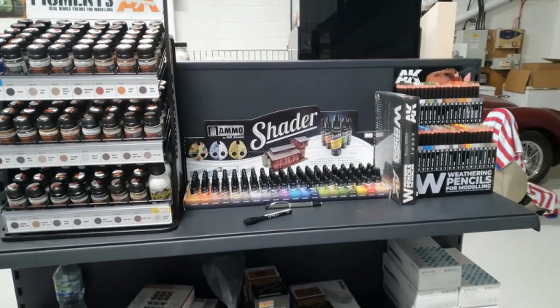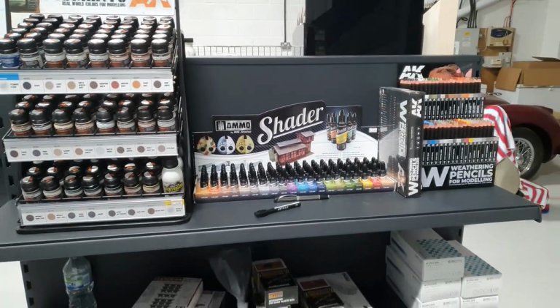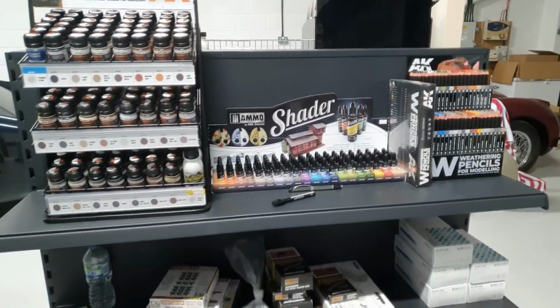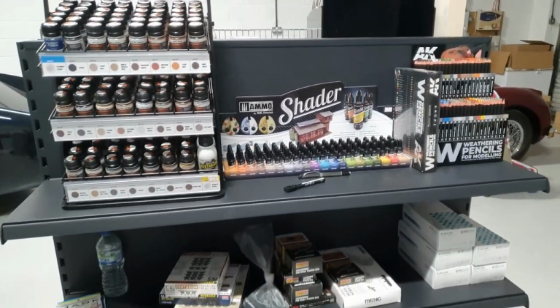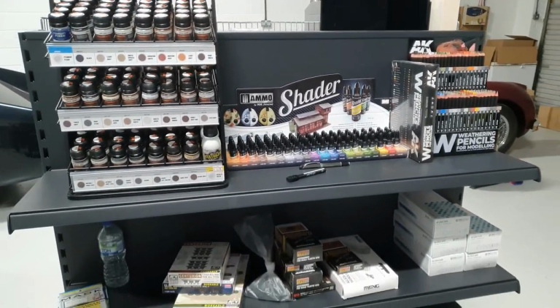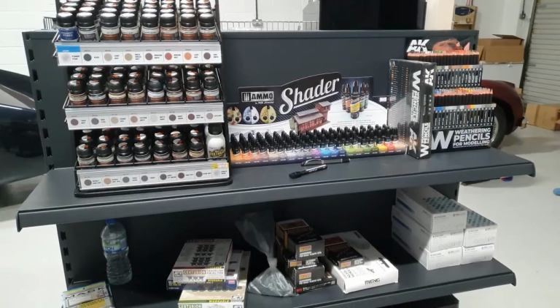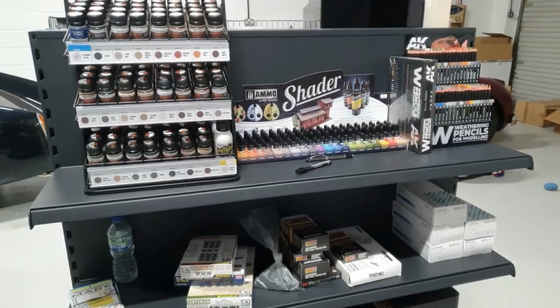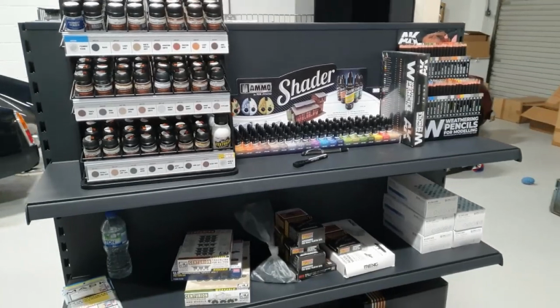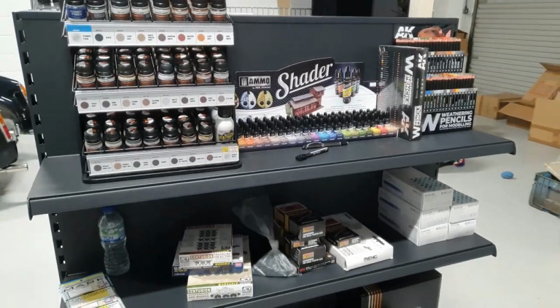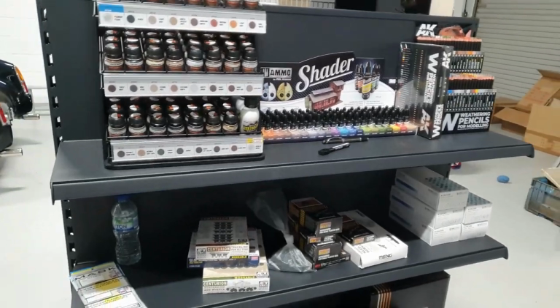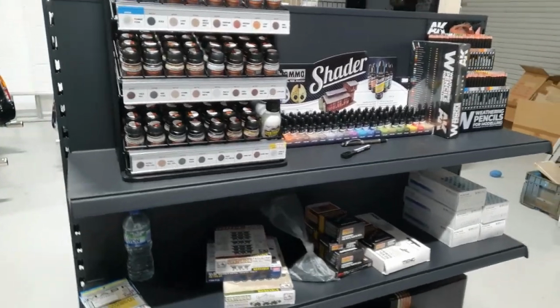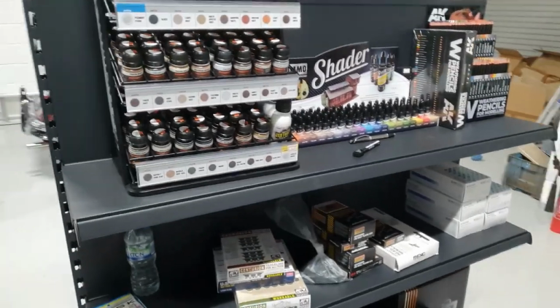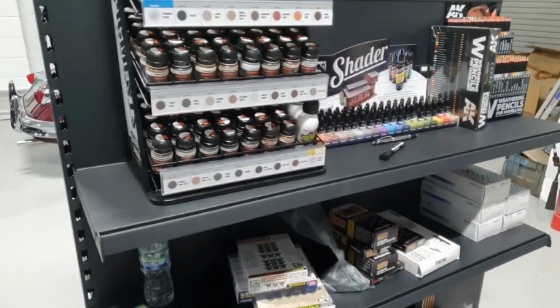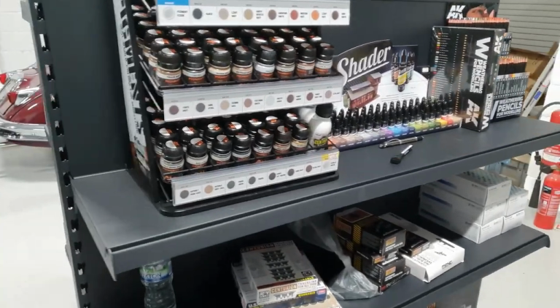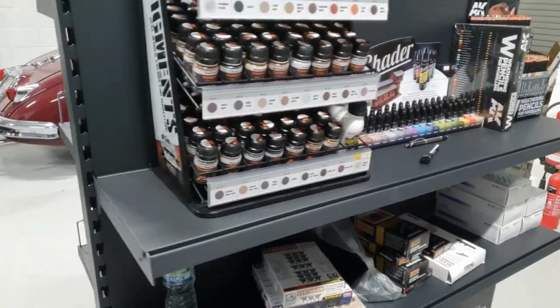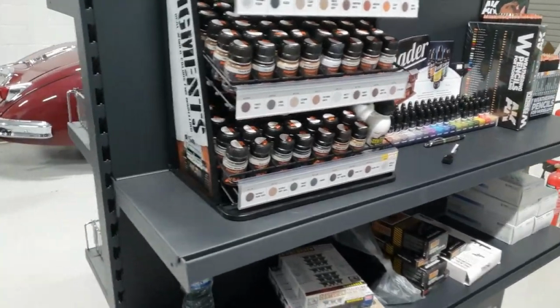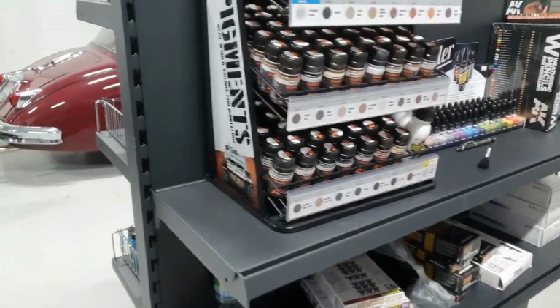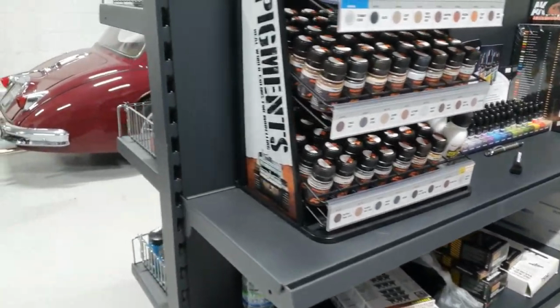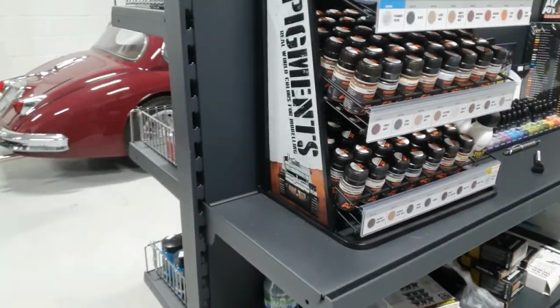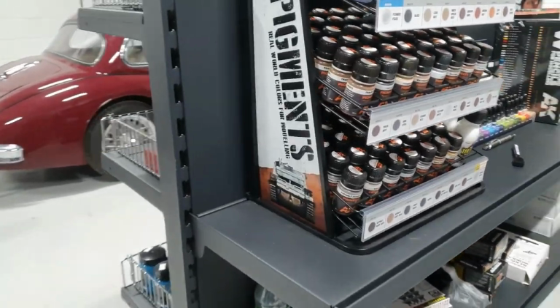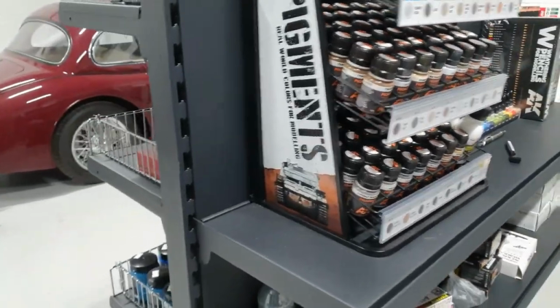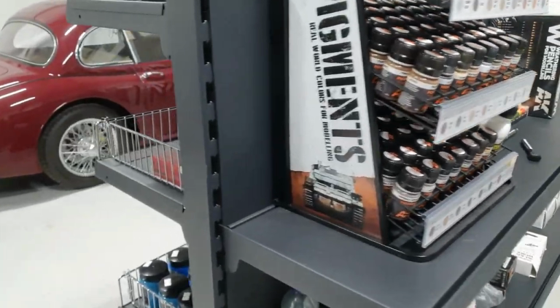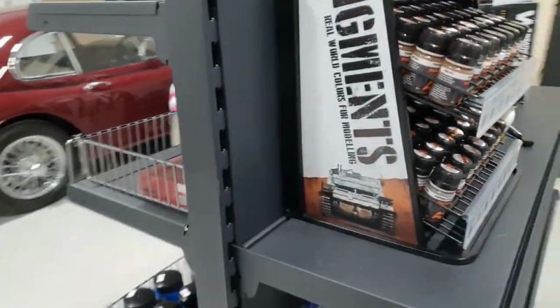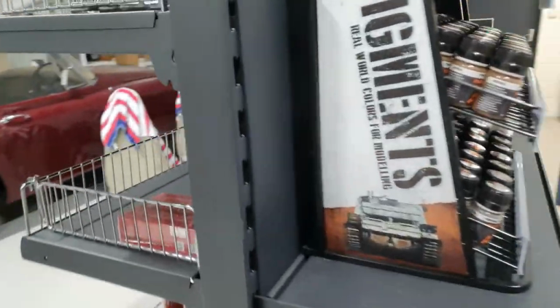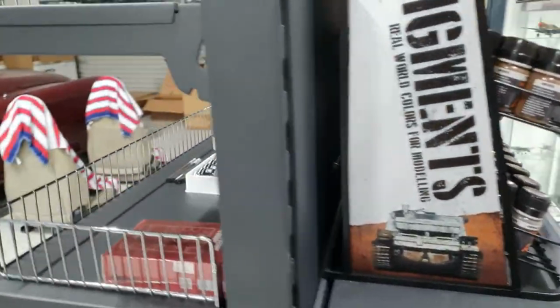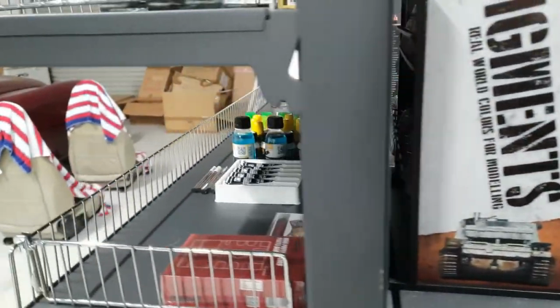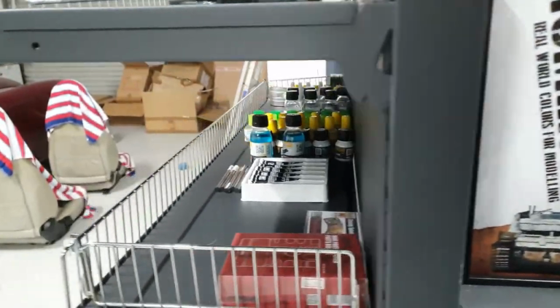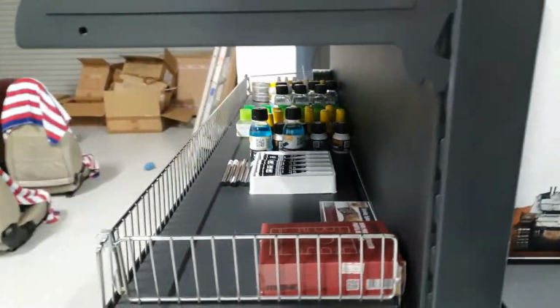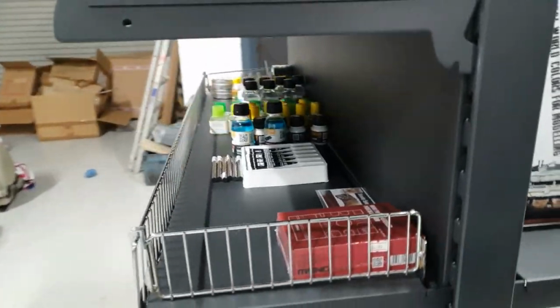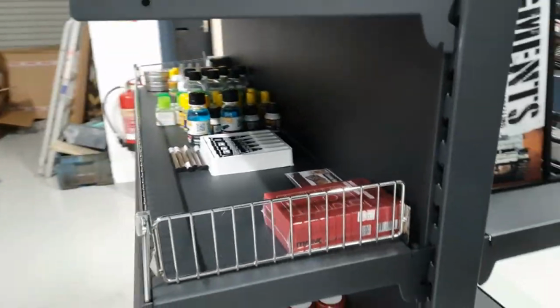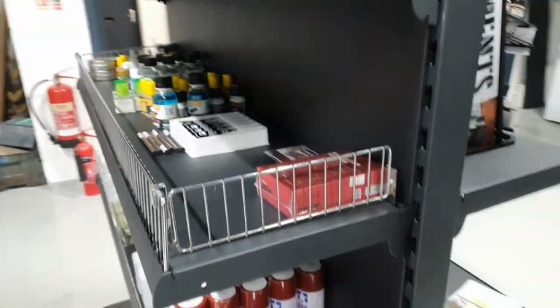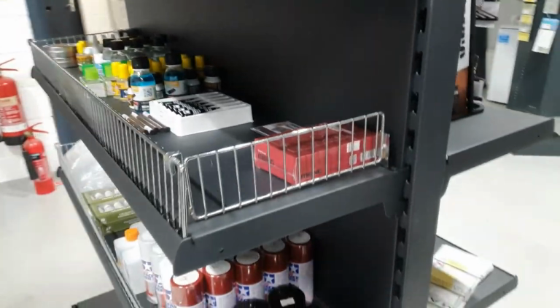As you can see from the space we have, as we get more product ranges in we've got loads of room to expand into.